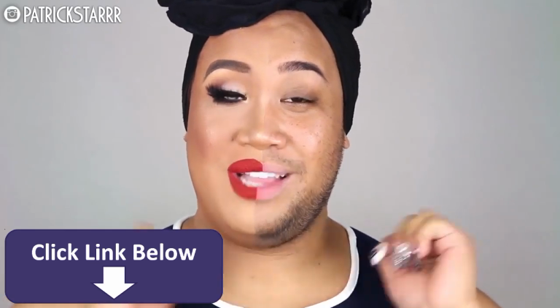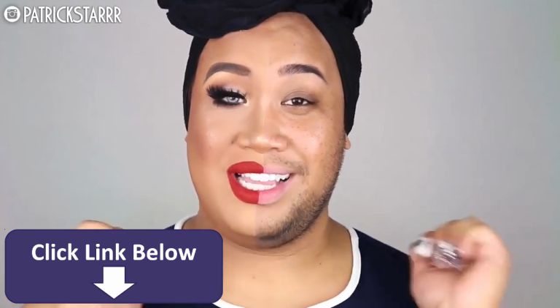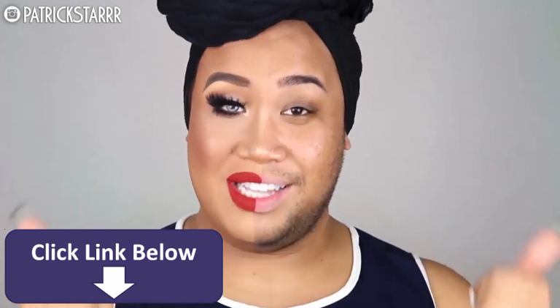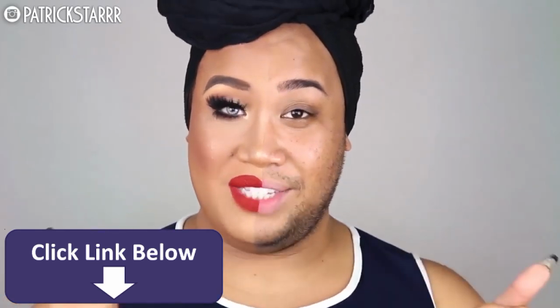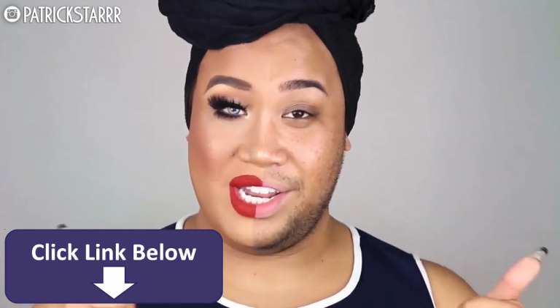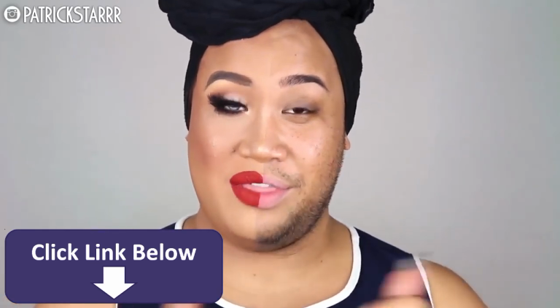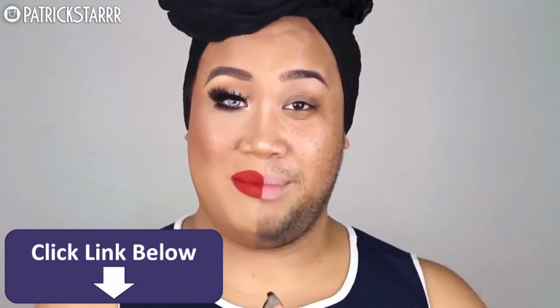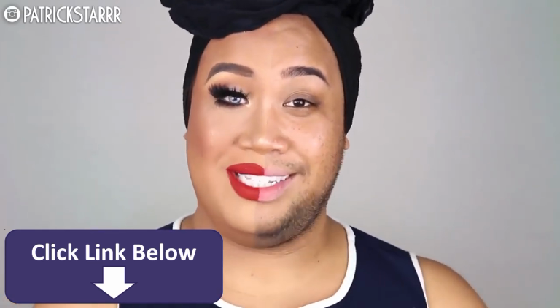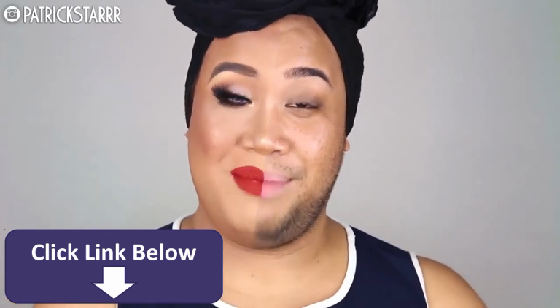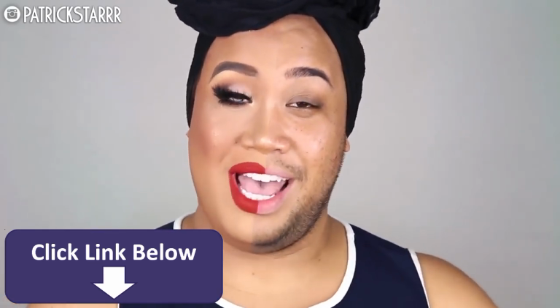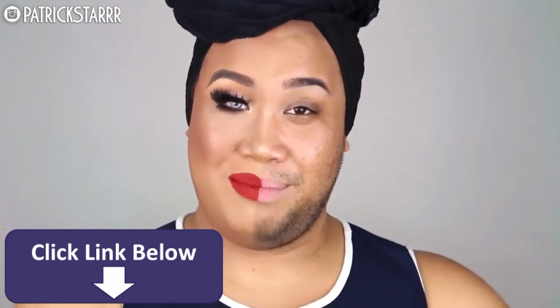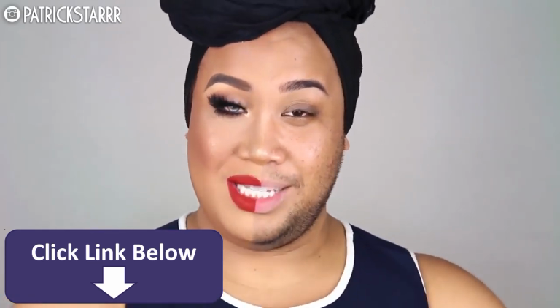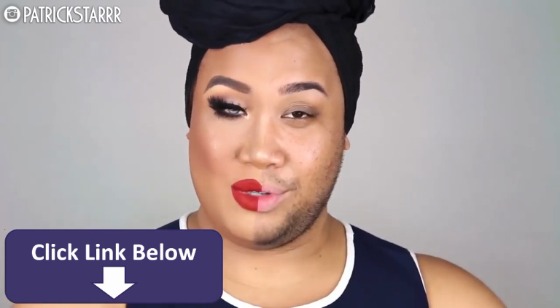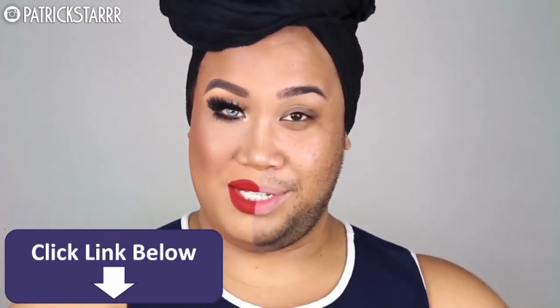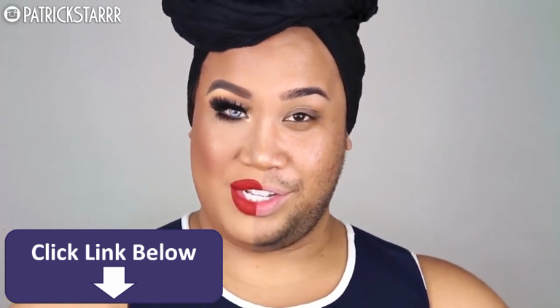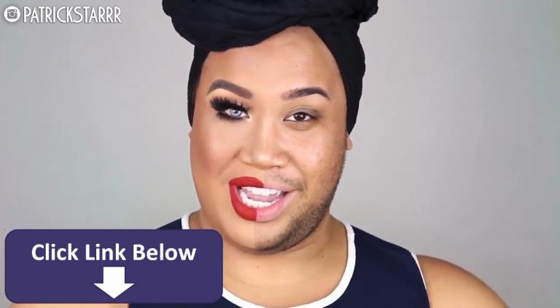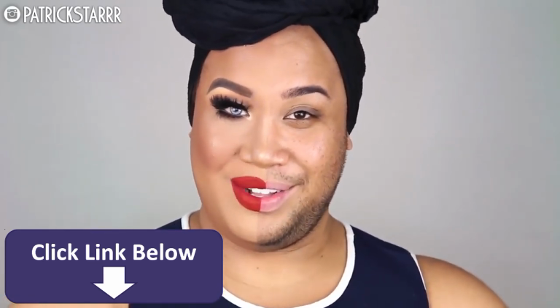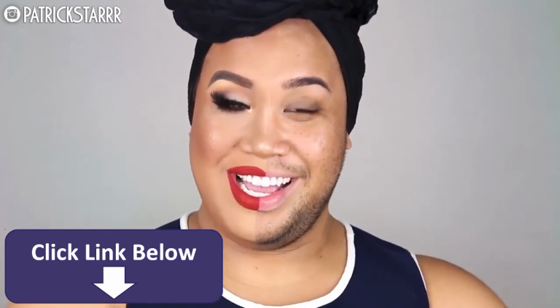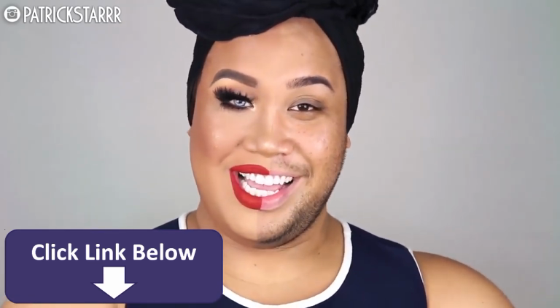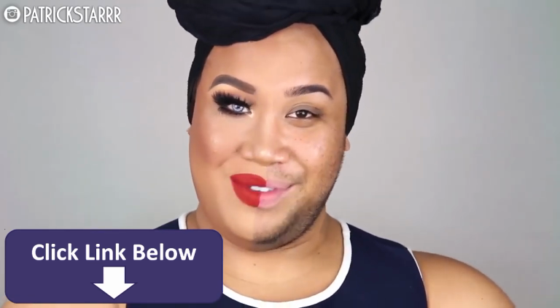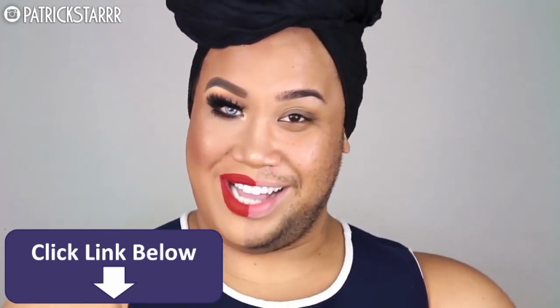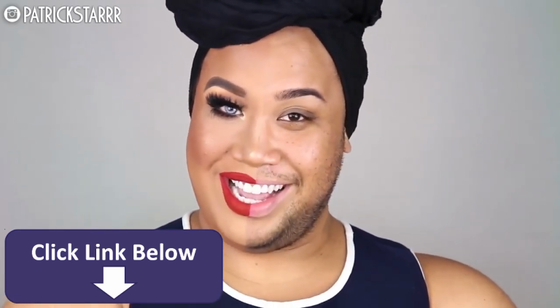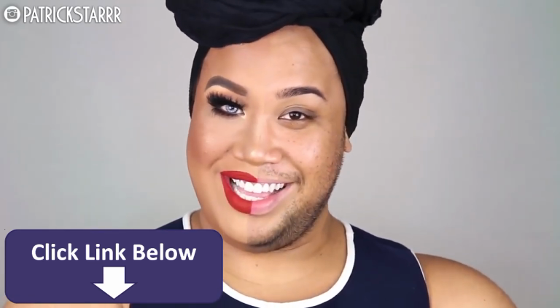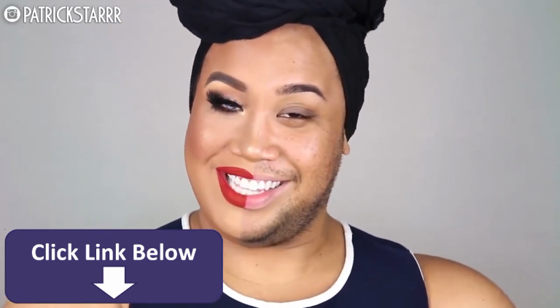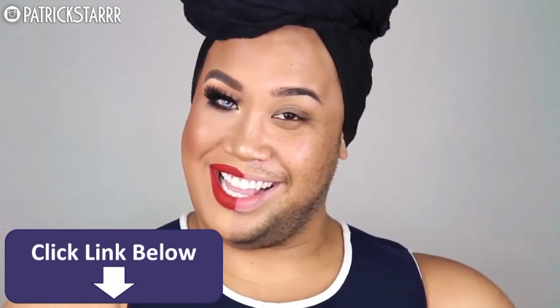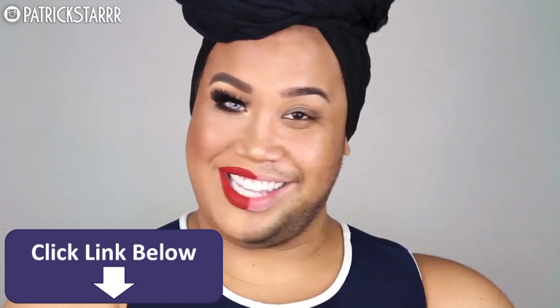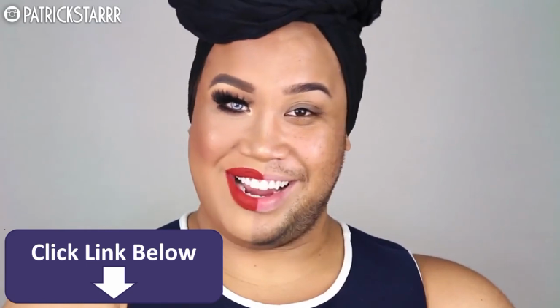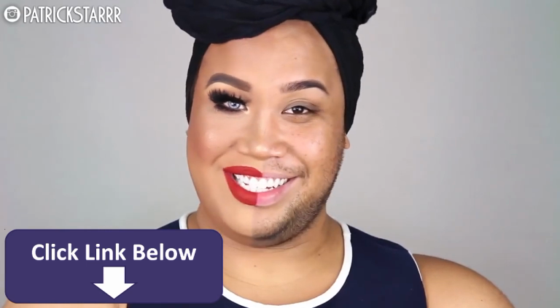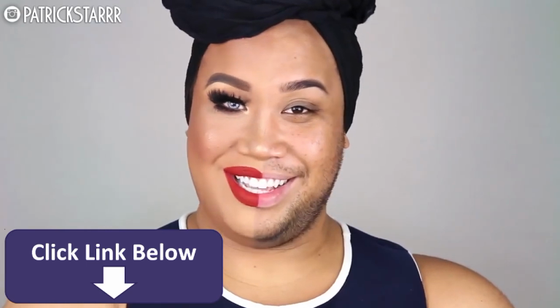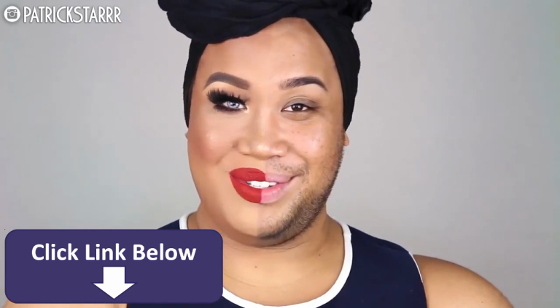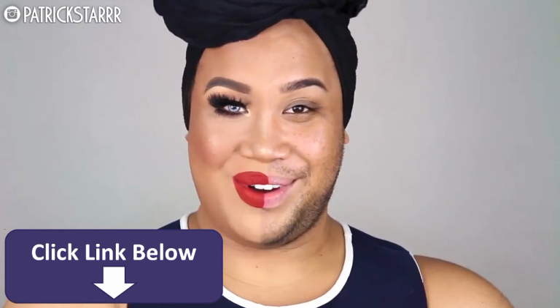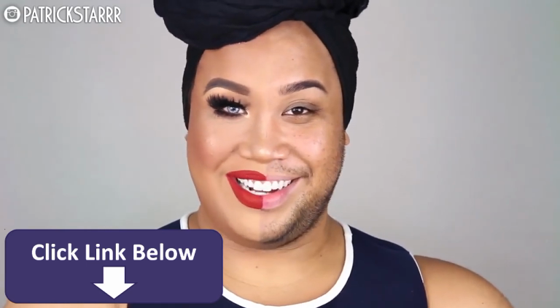If you like this, give this video a thumbs up and please subscribe to my channel. Let's get right into the tutorial.